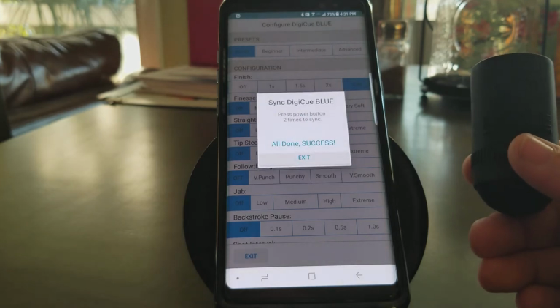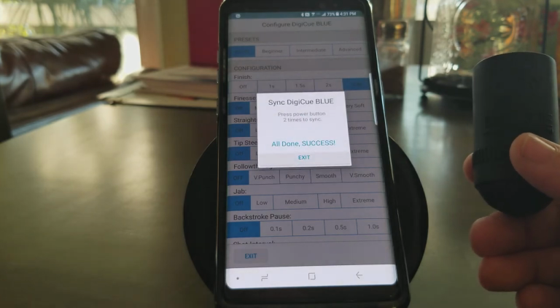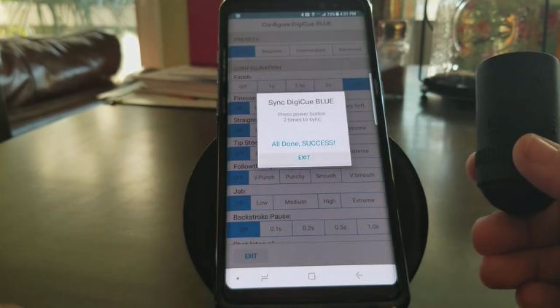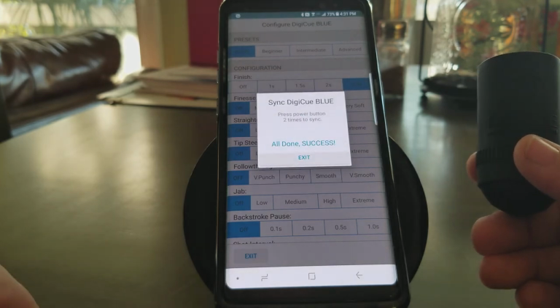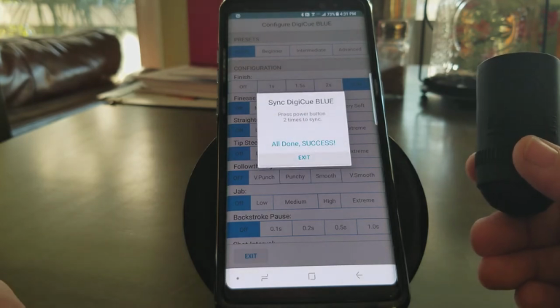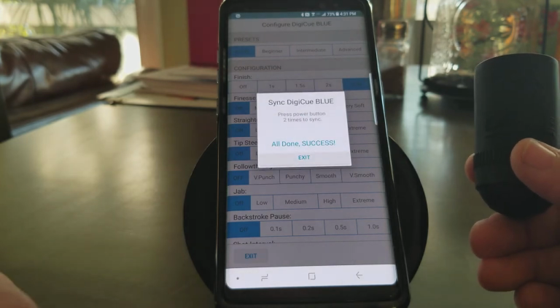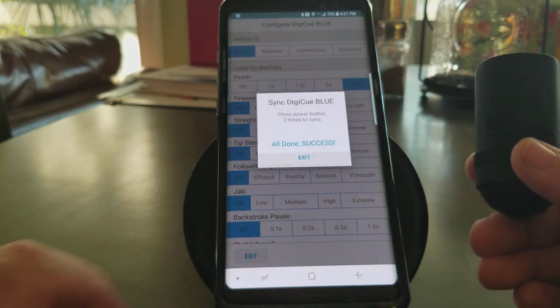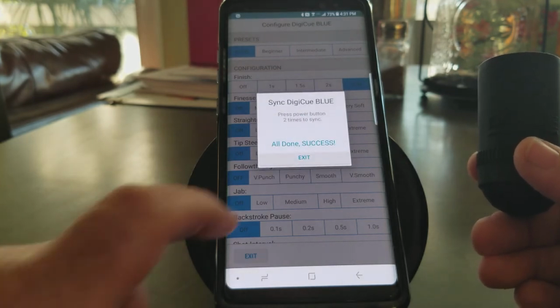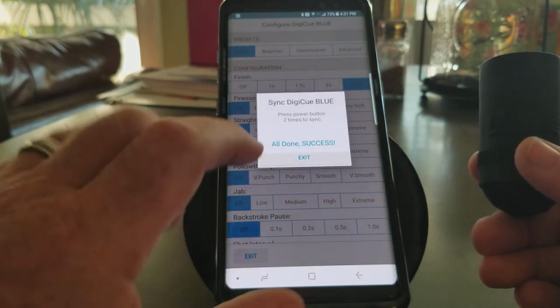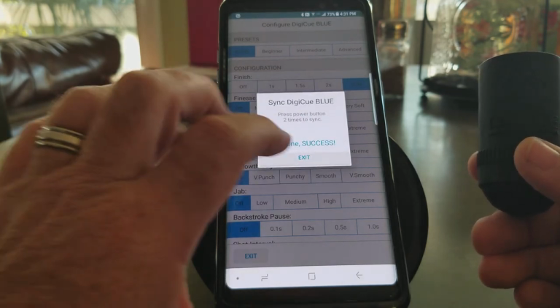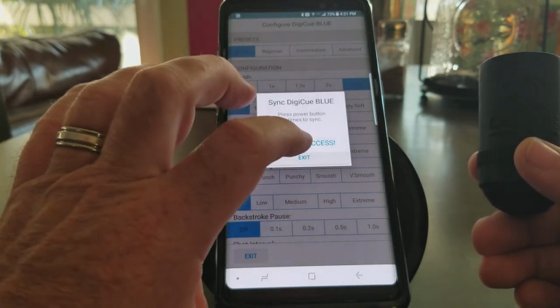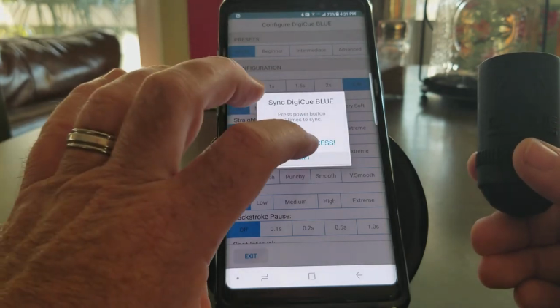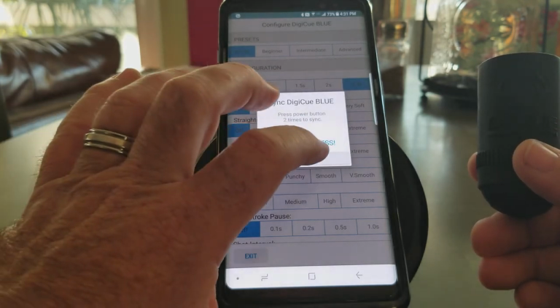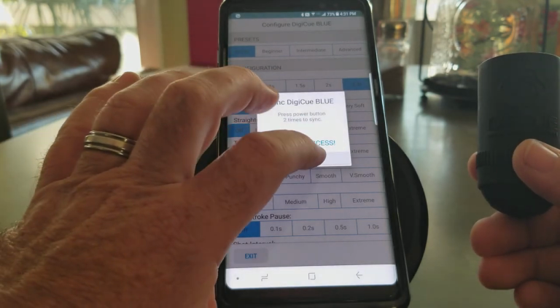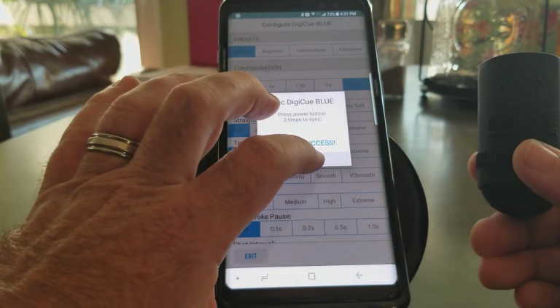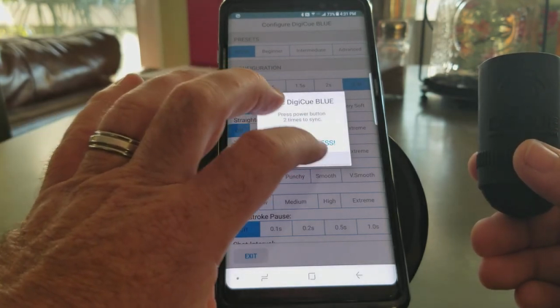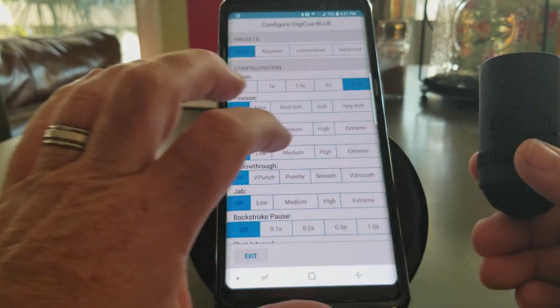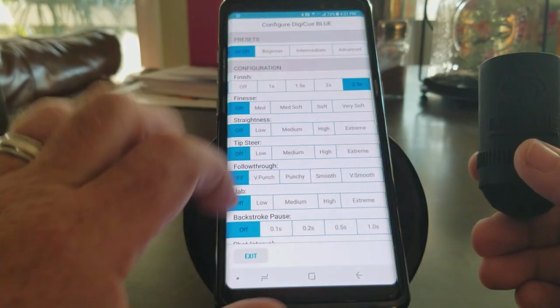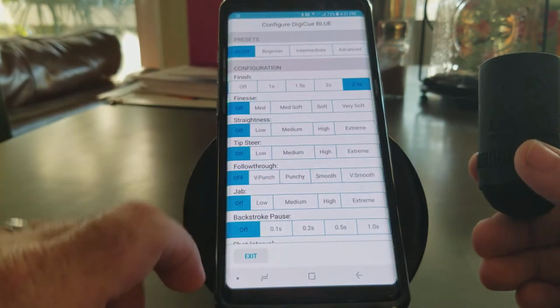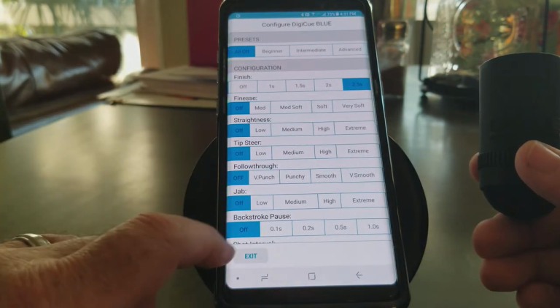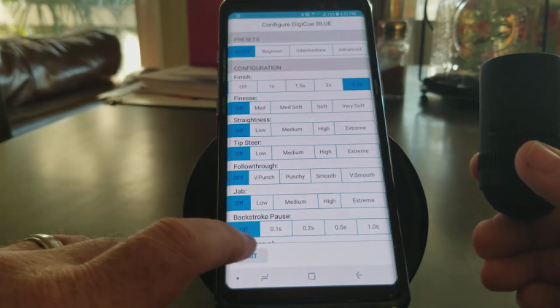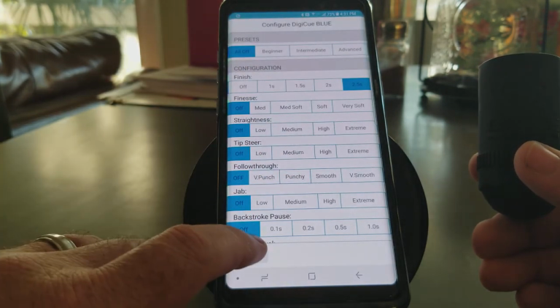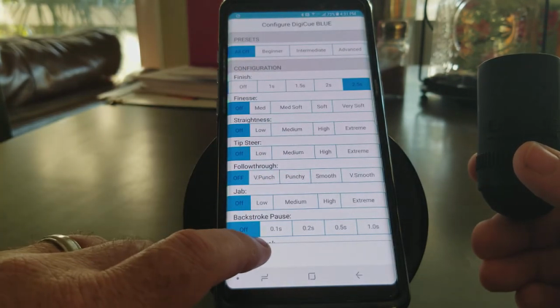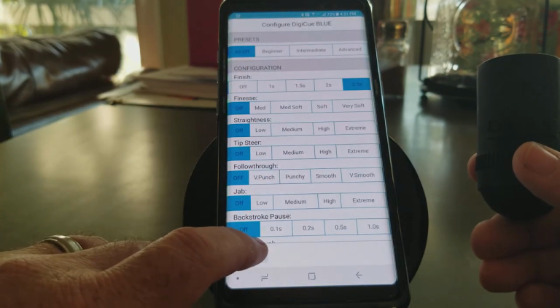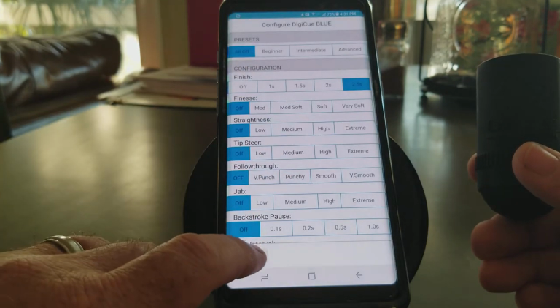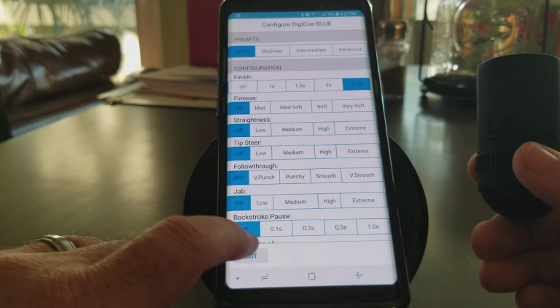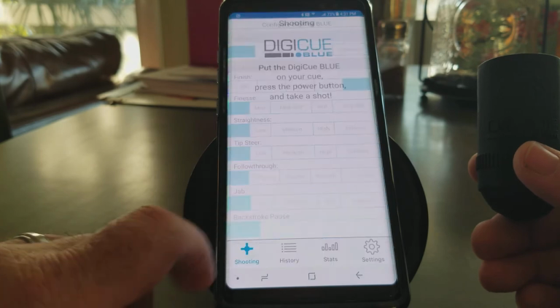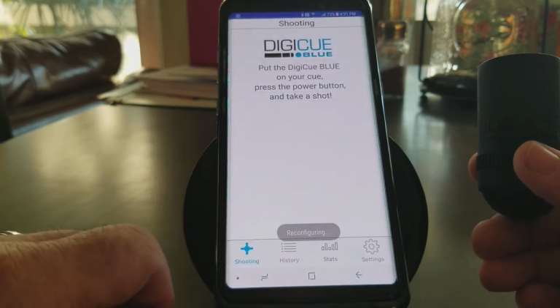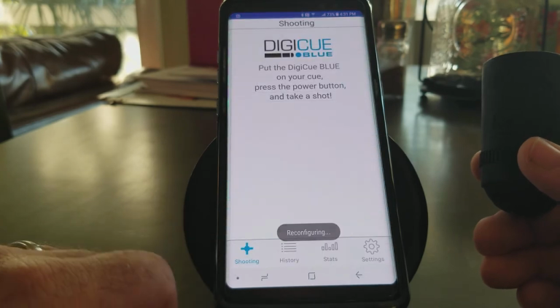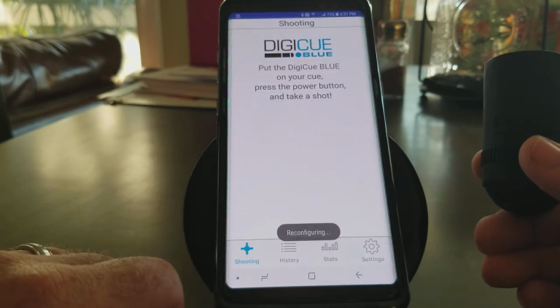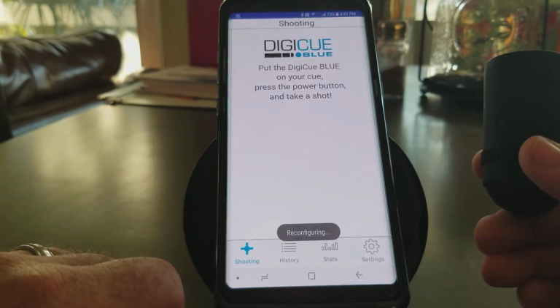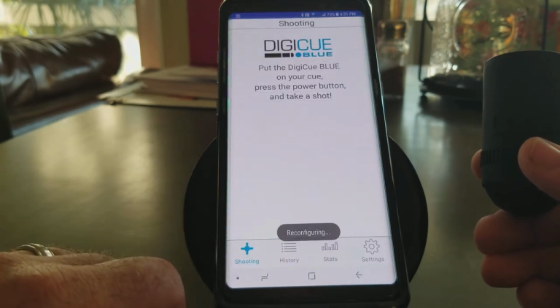And there we go. All done. Success. We're going to hit Exit on the app.